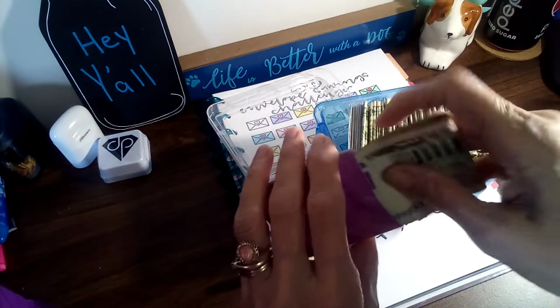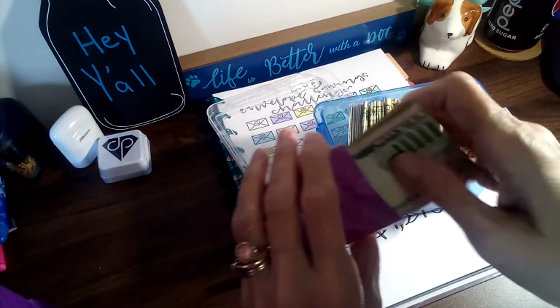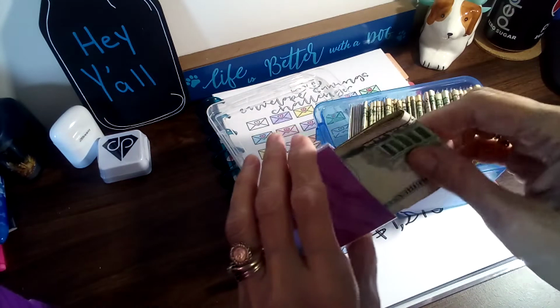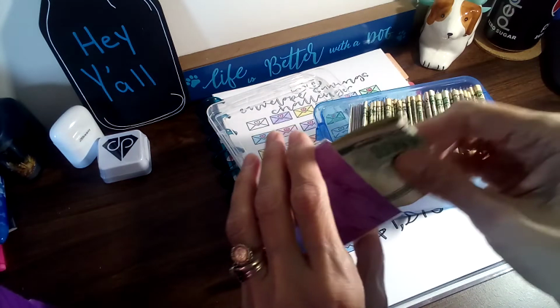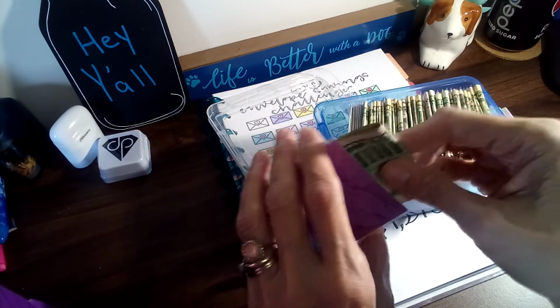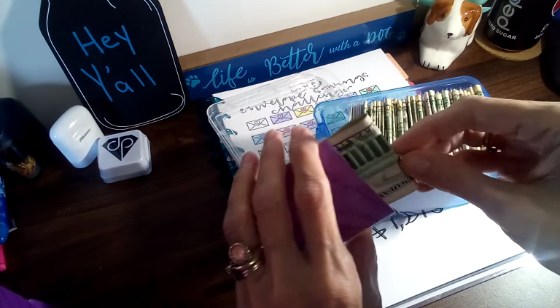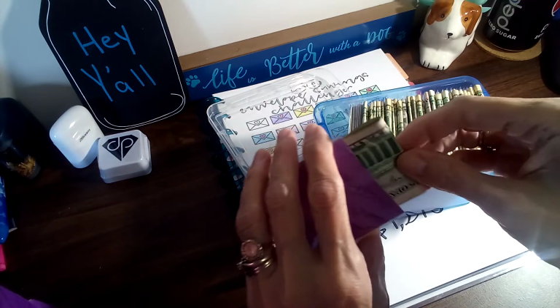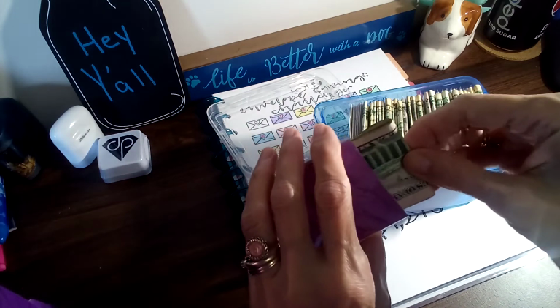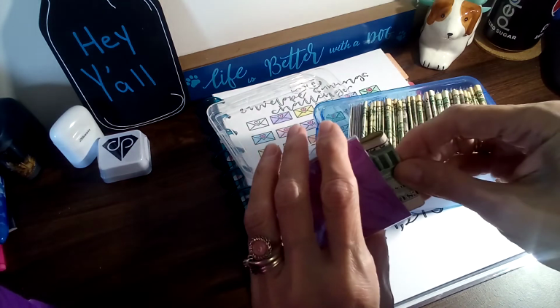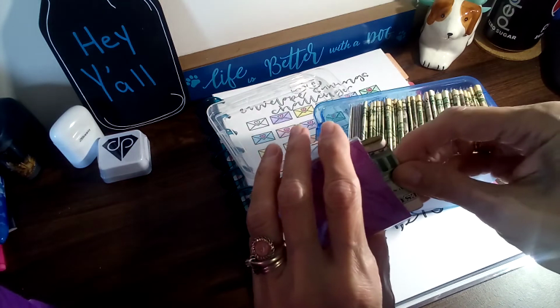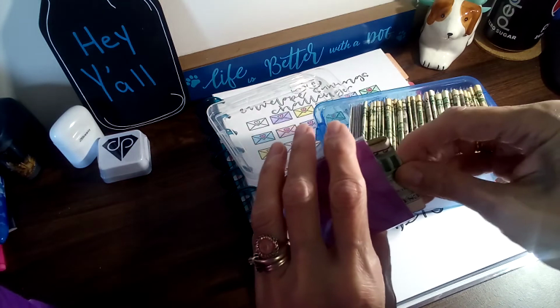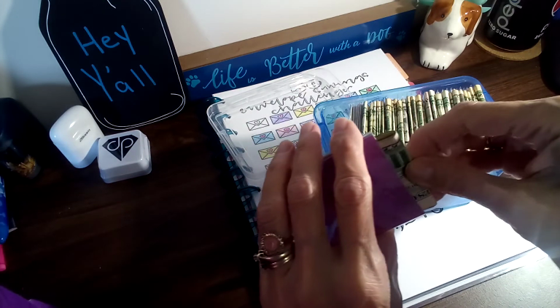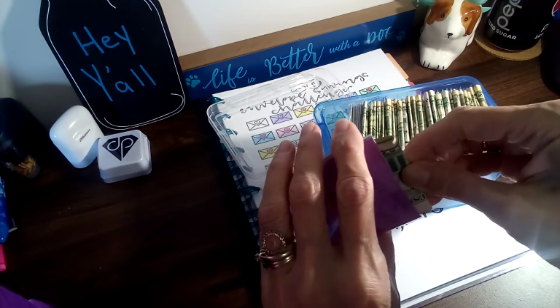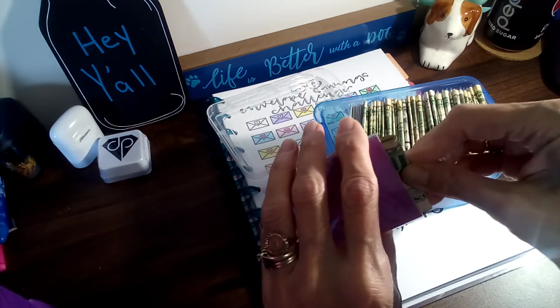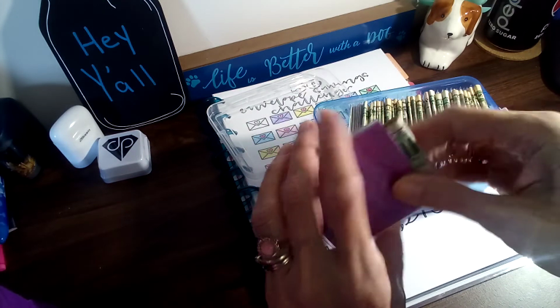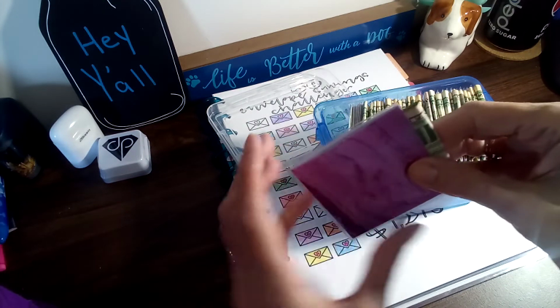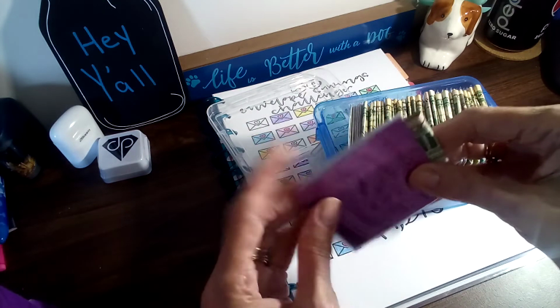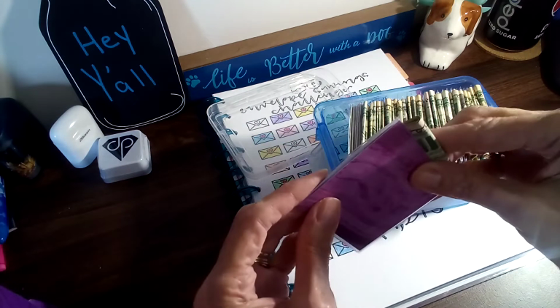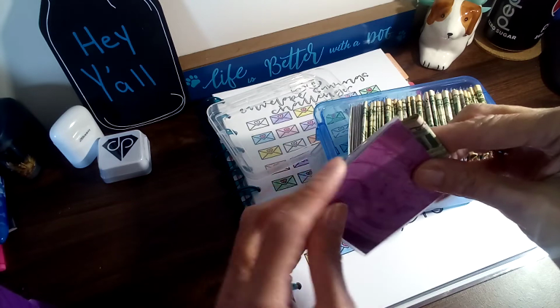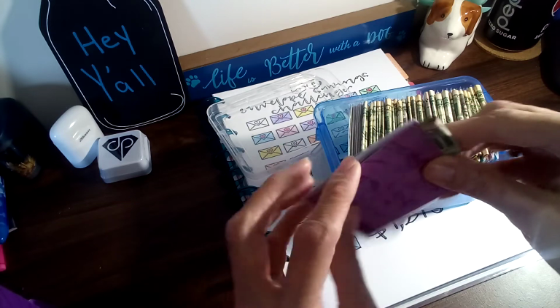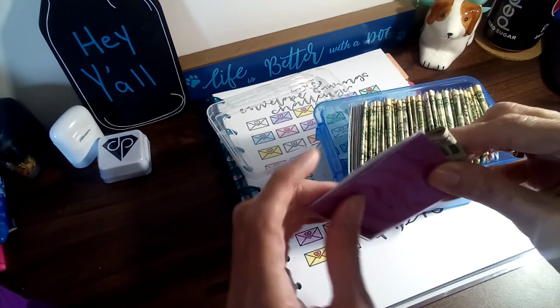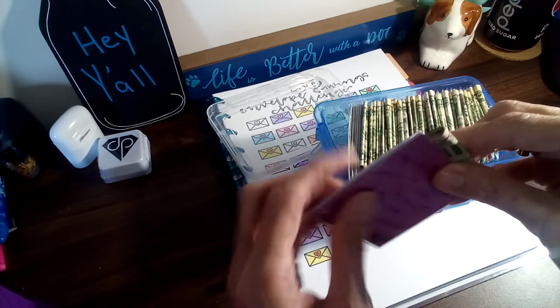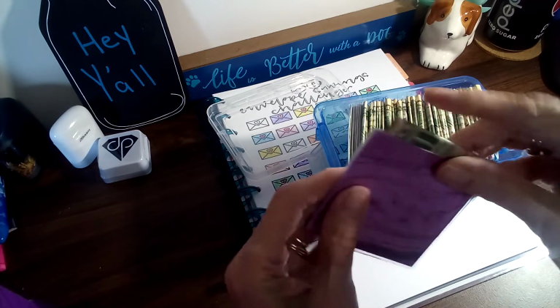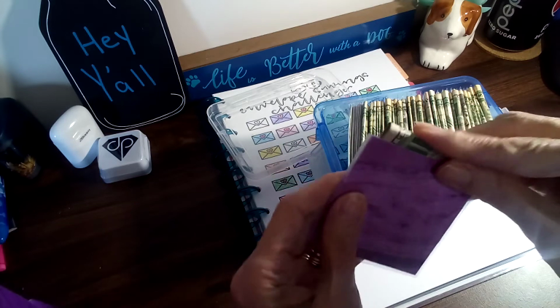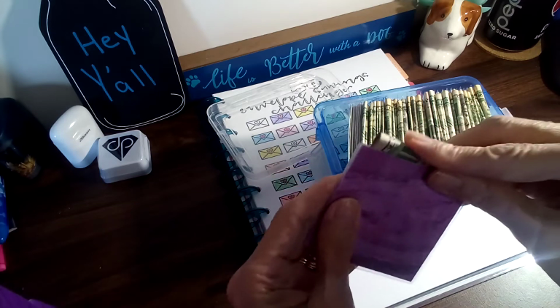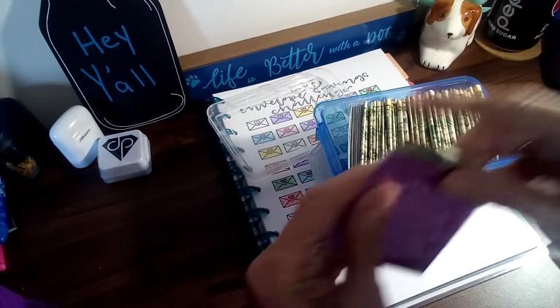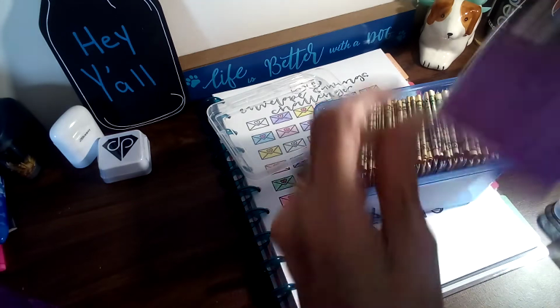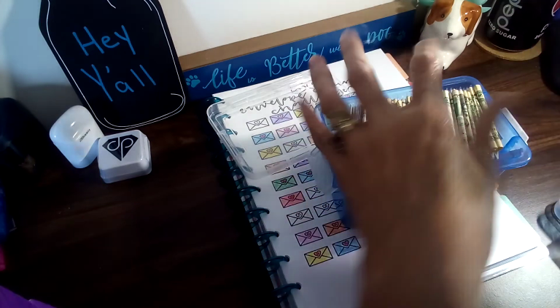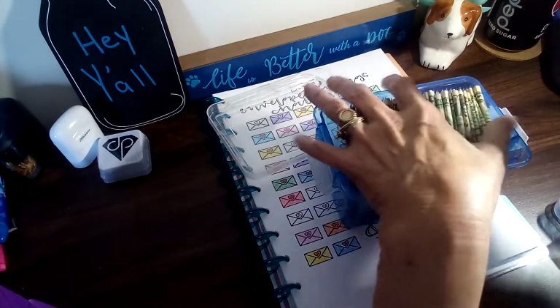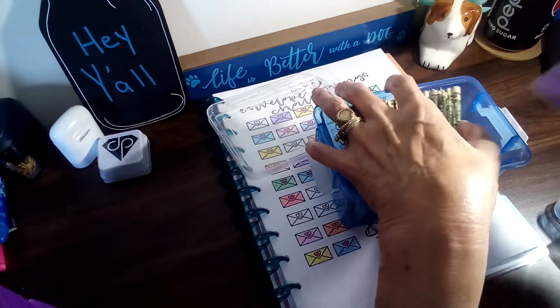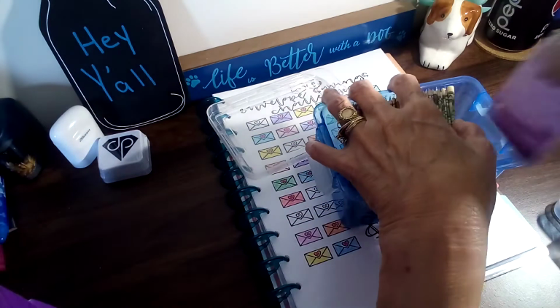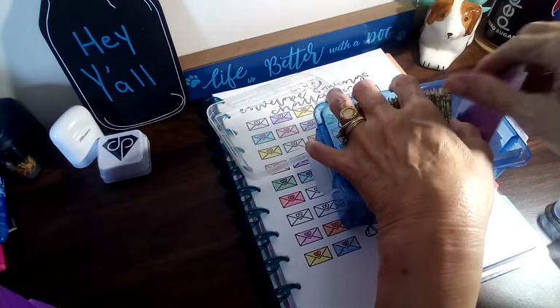They've done pretty good — since this is the first round of envelopes I made, I've had a couple come apart myself.